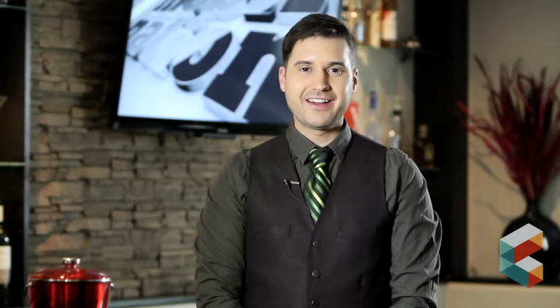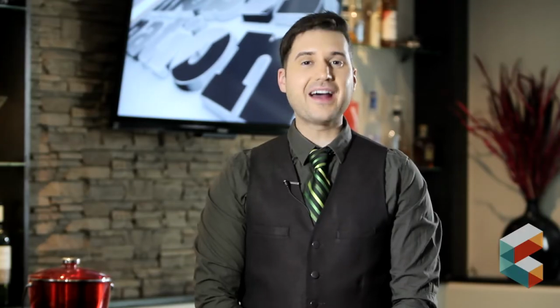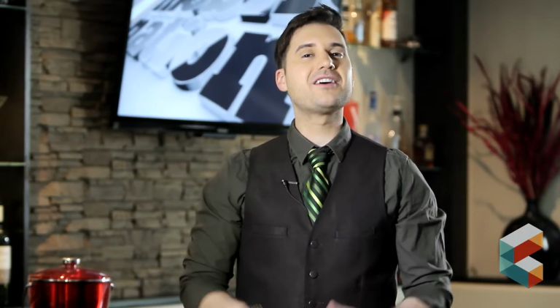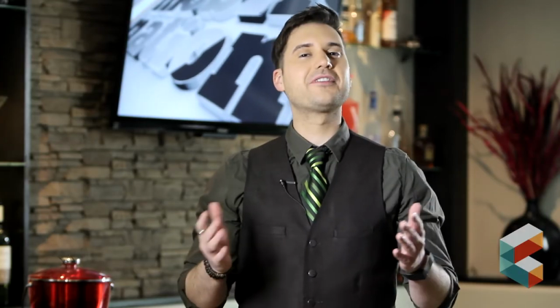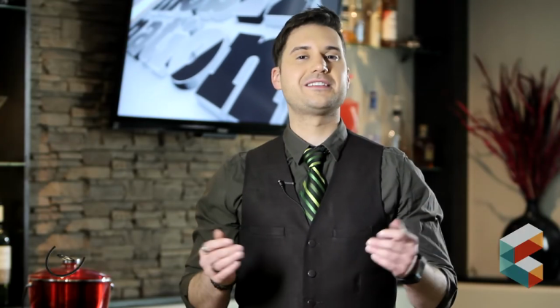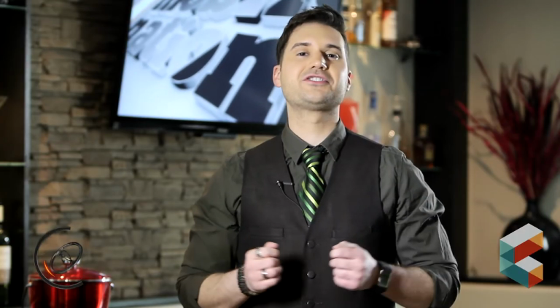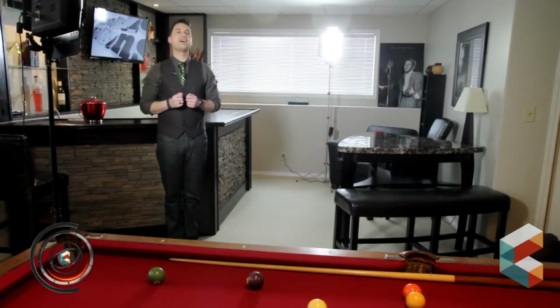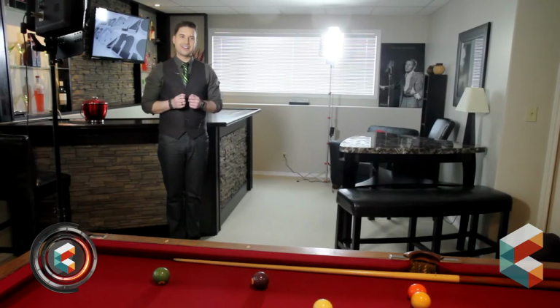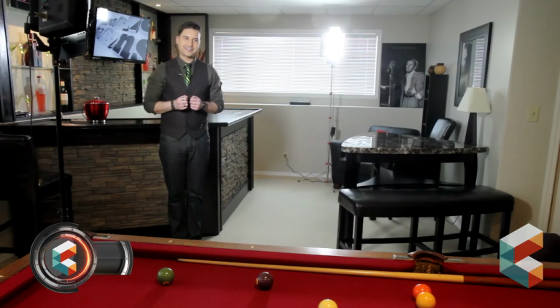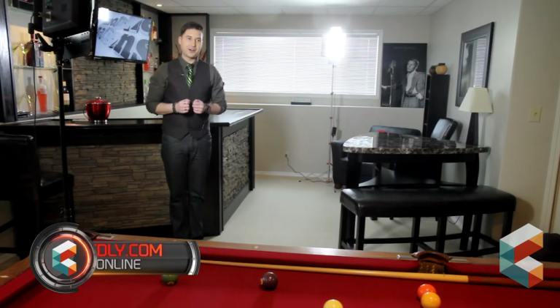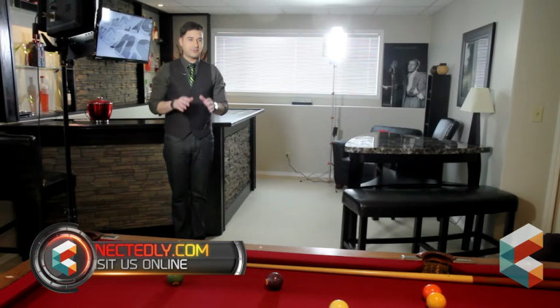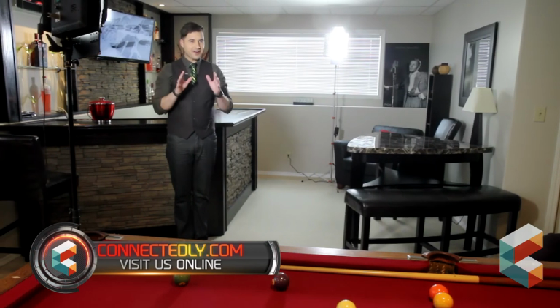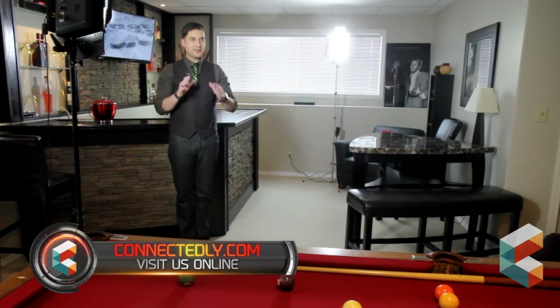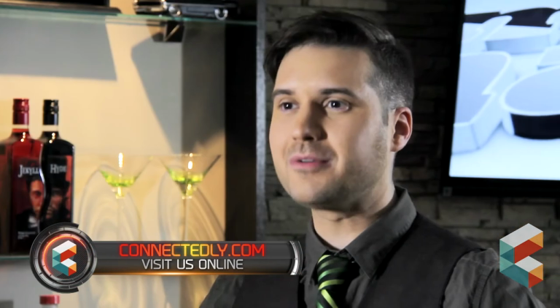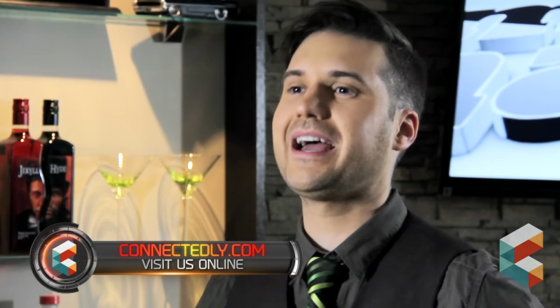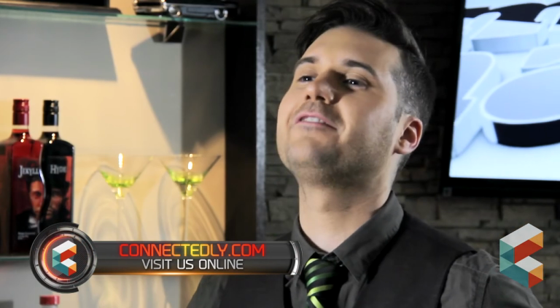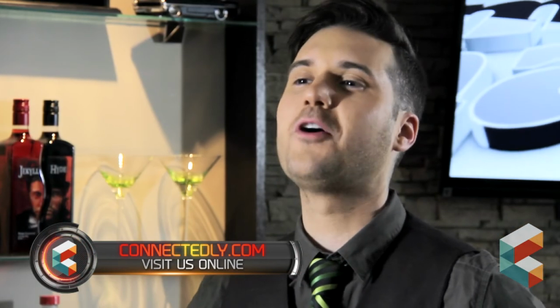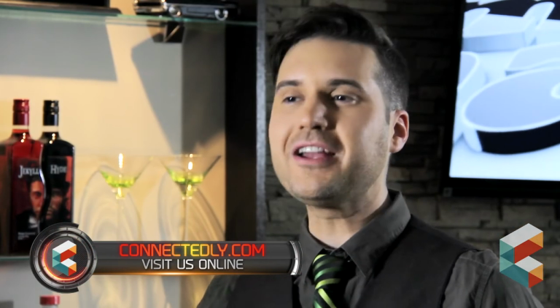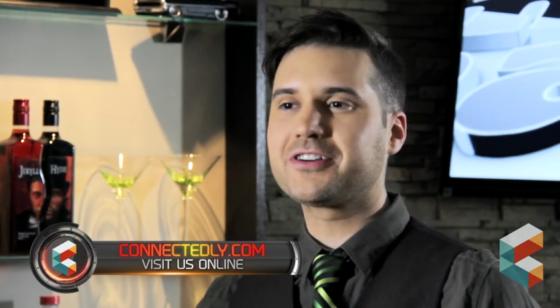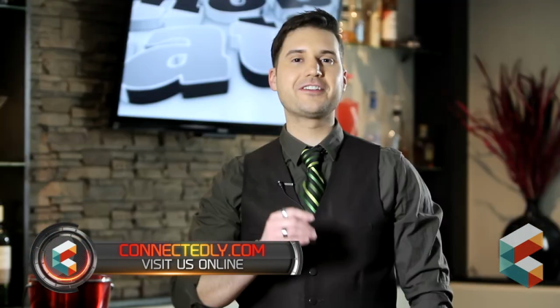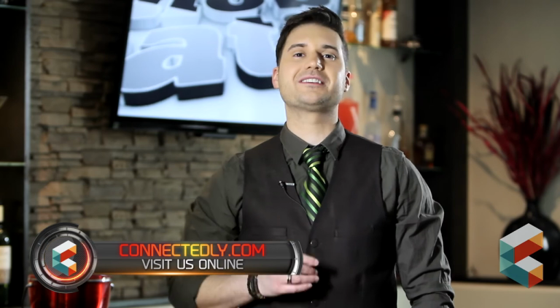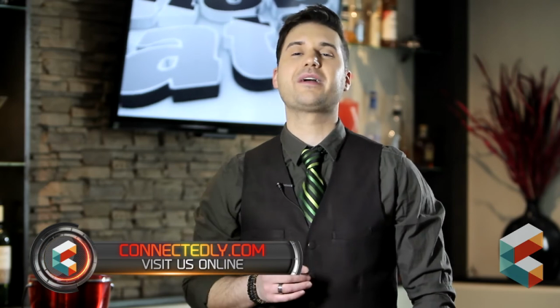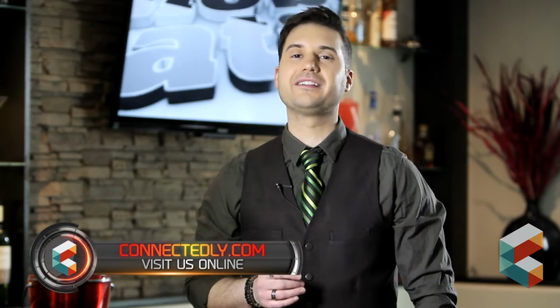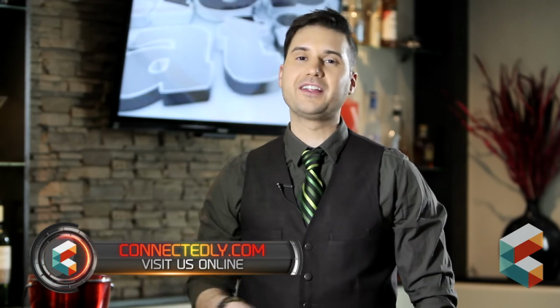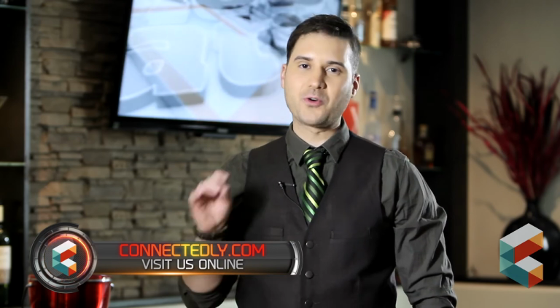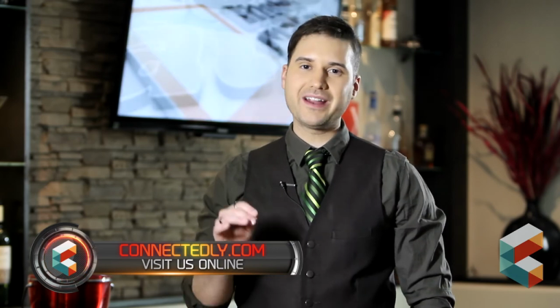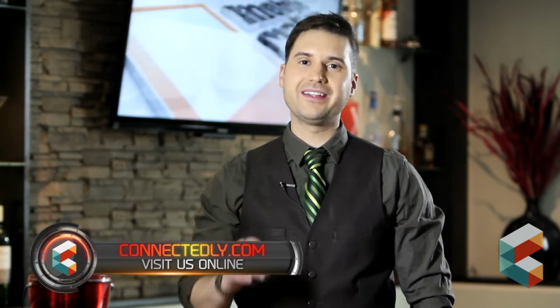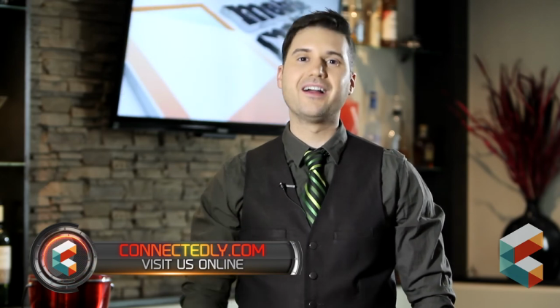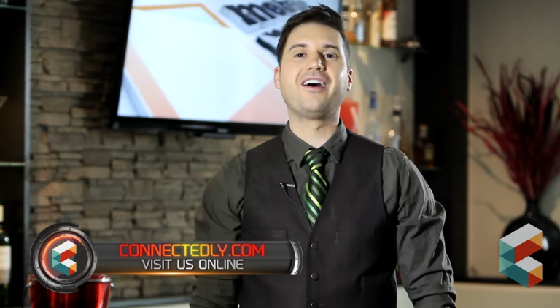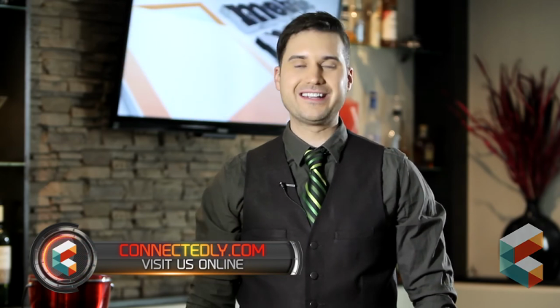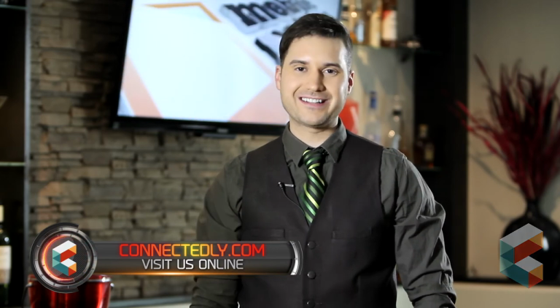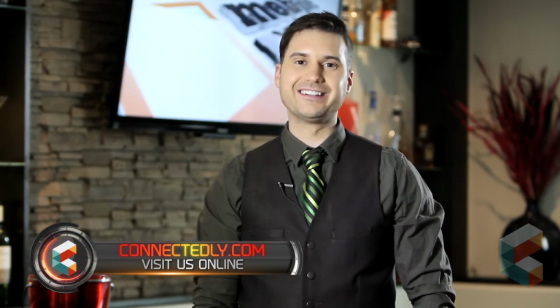That's all for this edition of Connect at Home. For all your mobile tech info, make sure to visit us regularly right here on Connectedly.